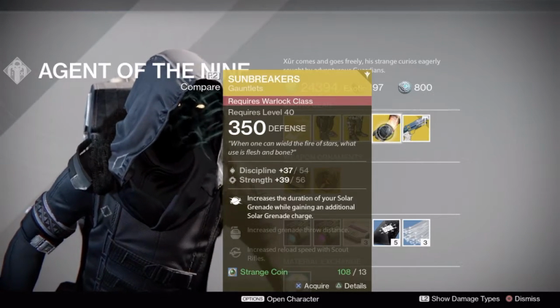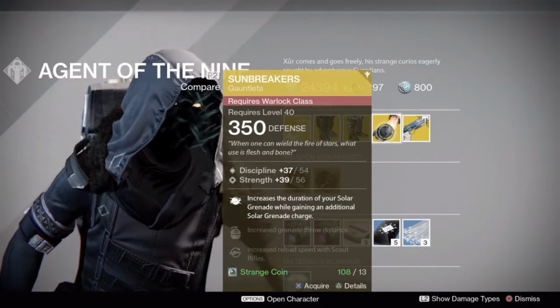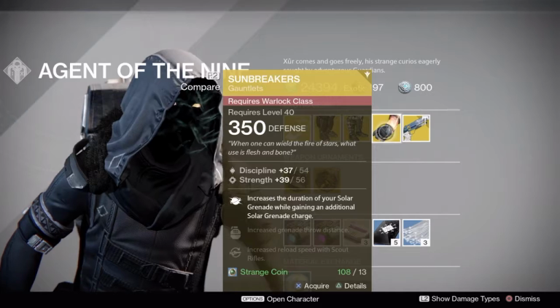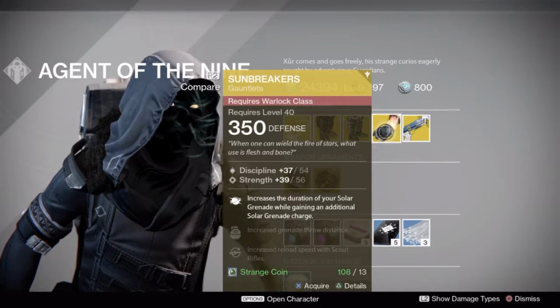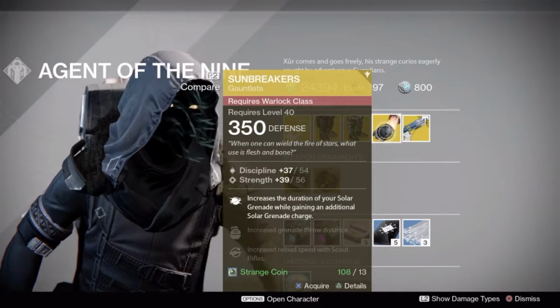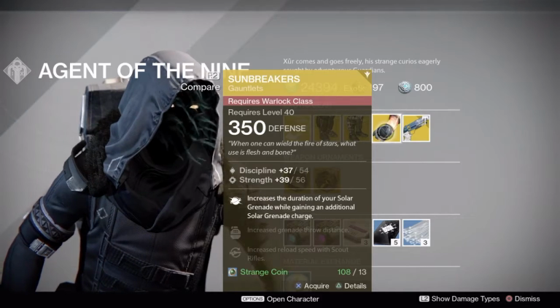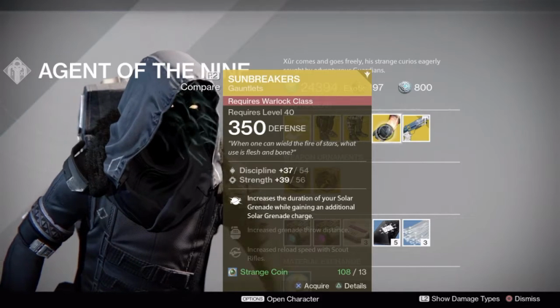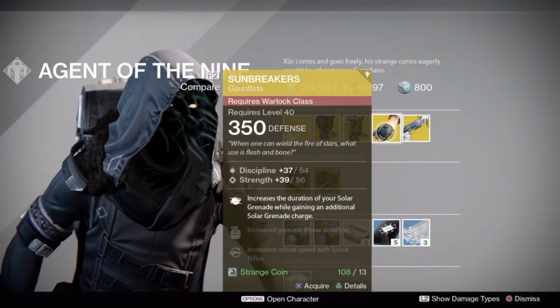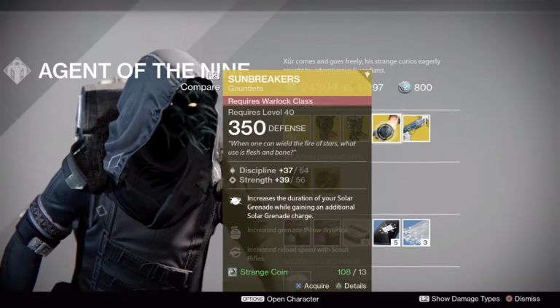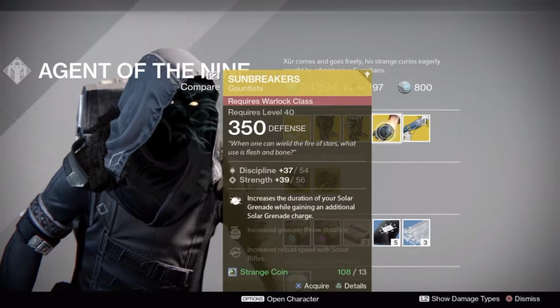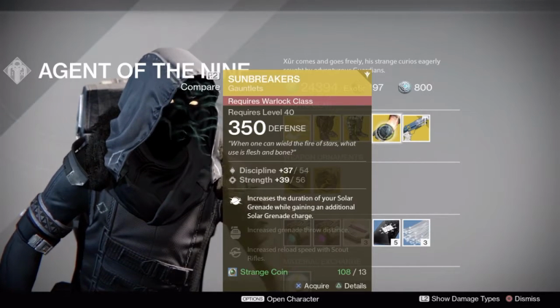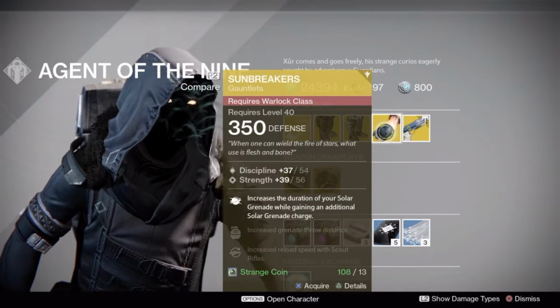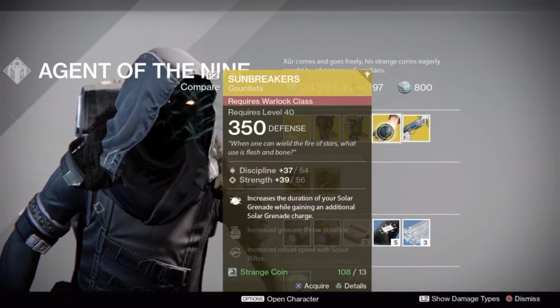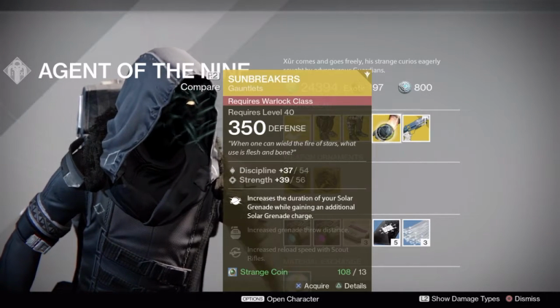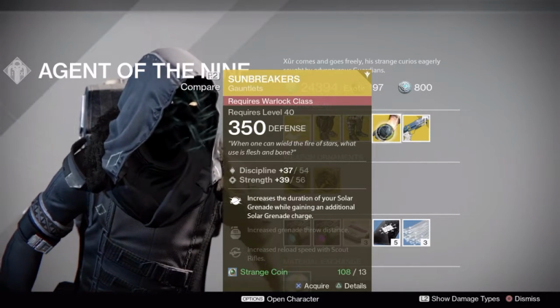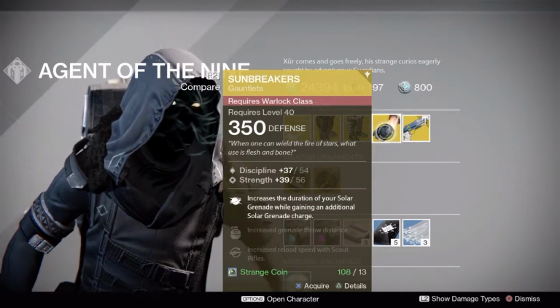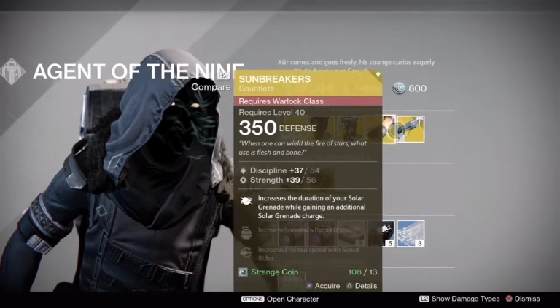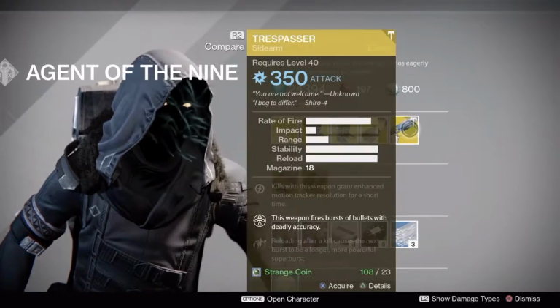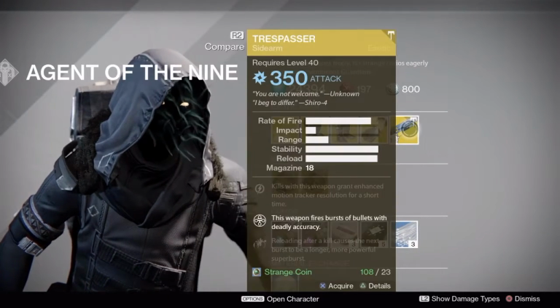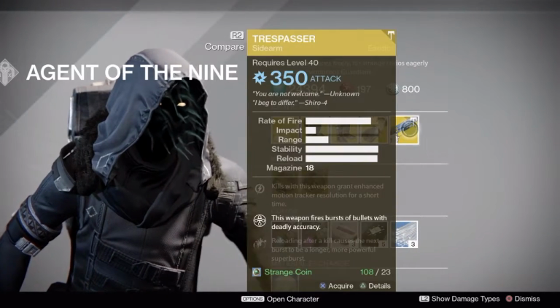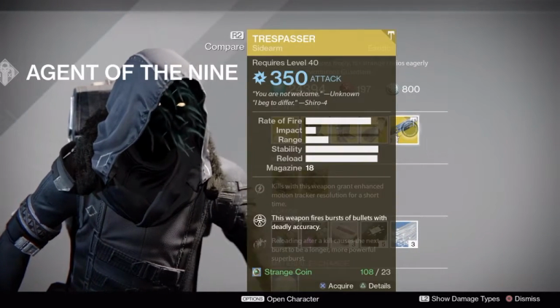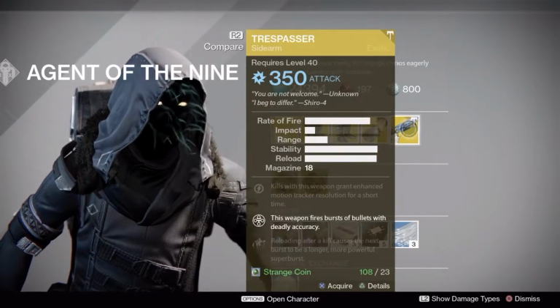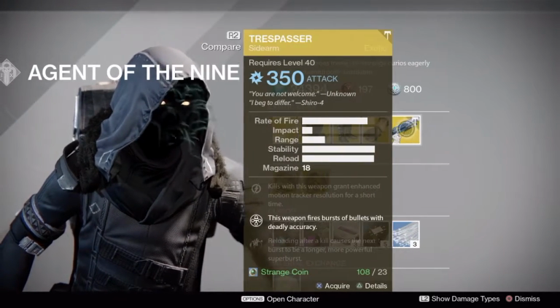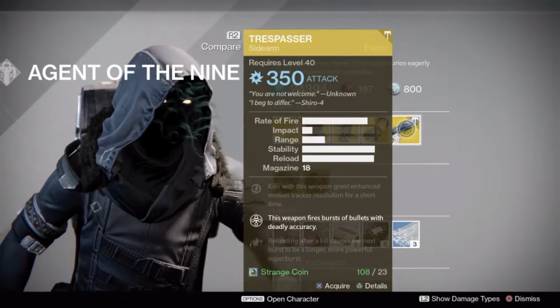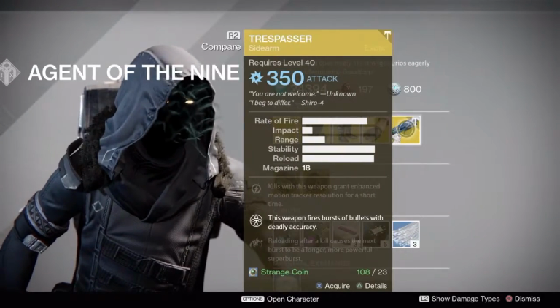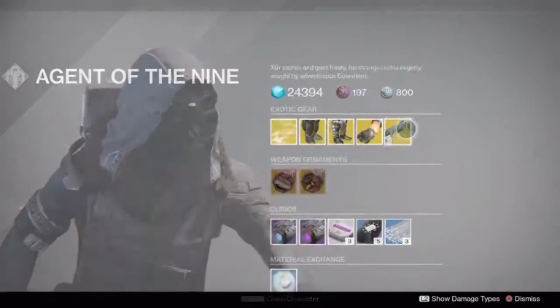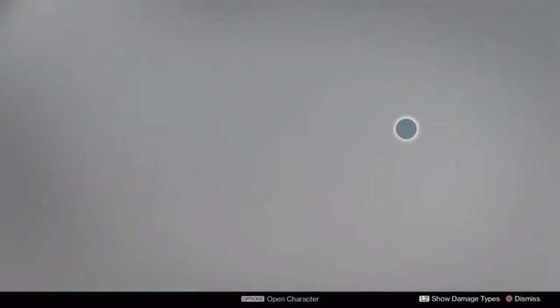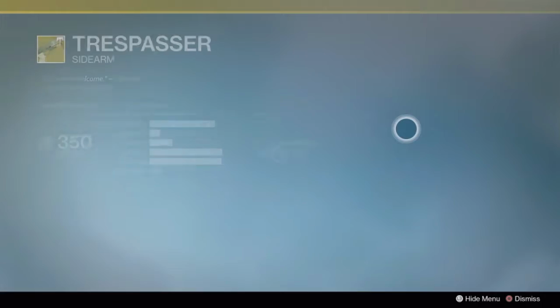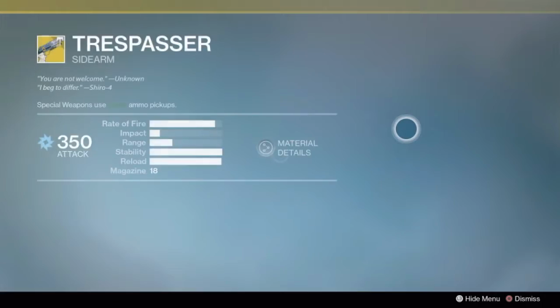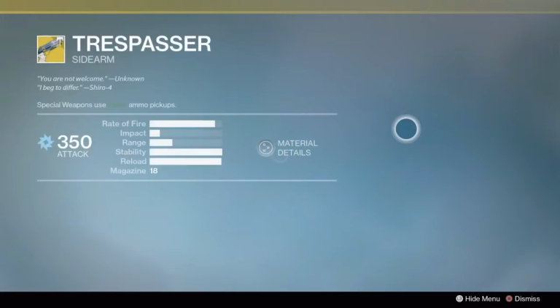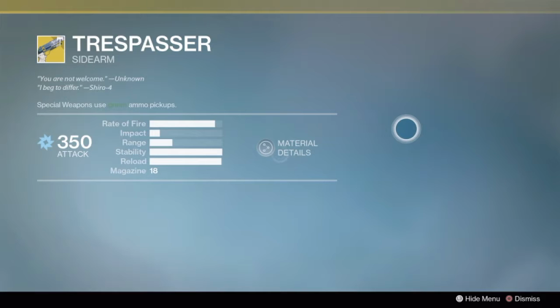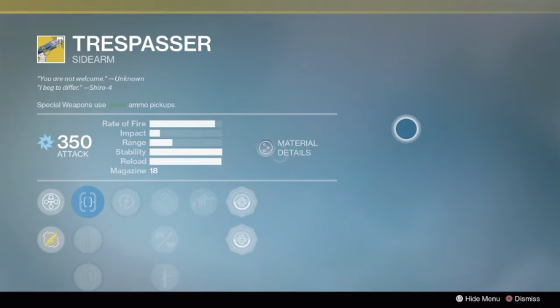When you pop your super you can lay down so many of these you can really shut down whole areas or even shut down whole teams. Now the new weapon is the Trespasser.